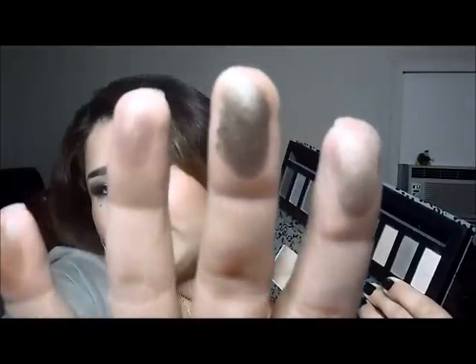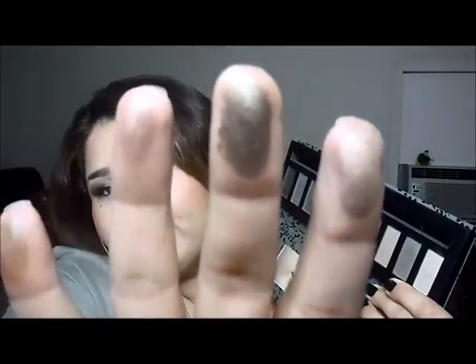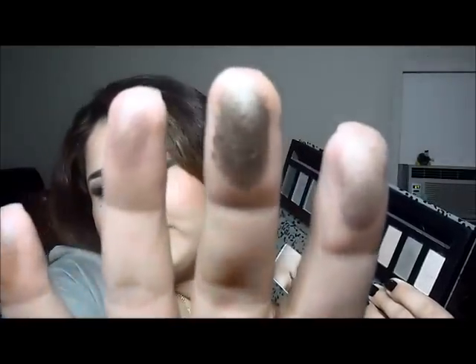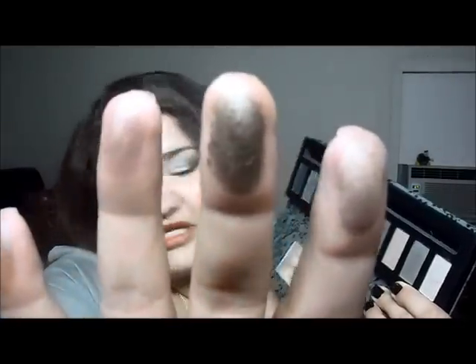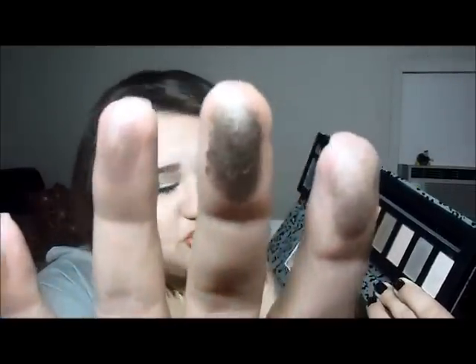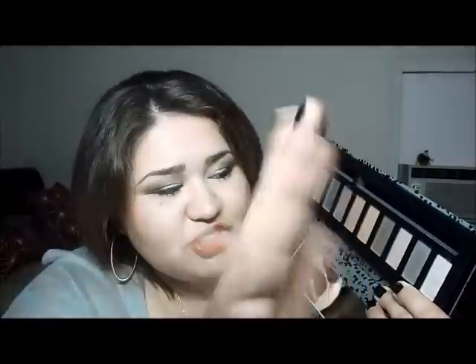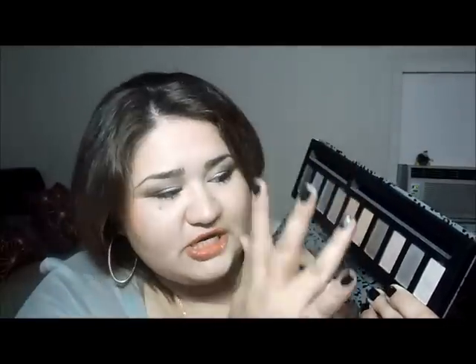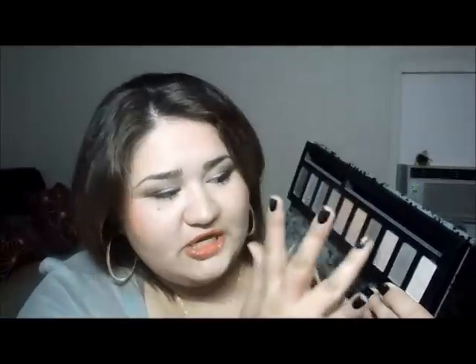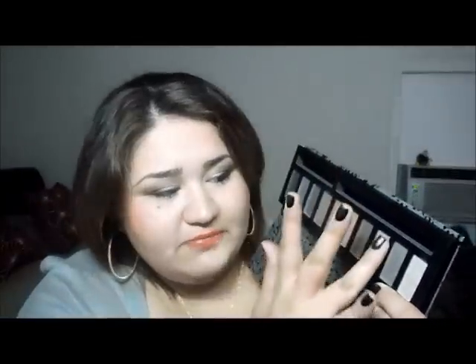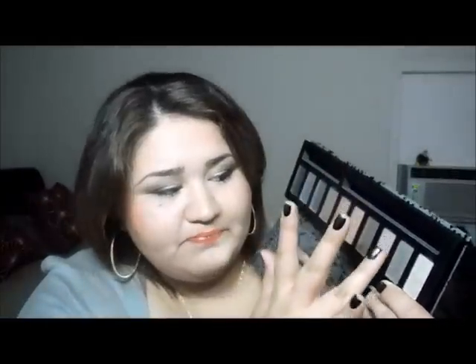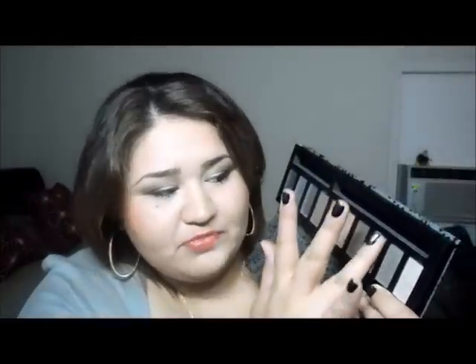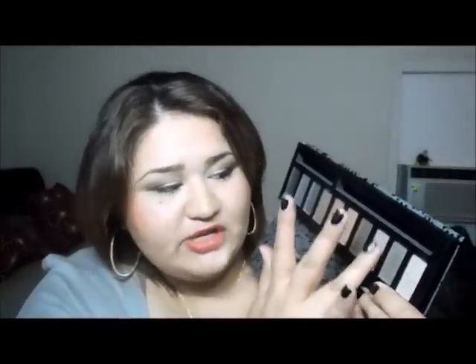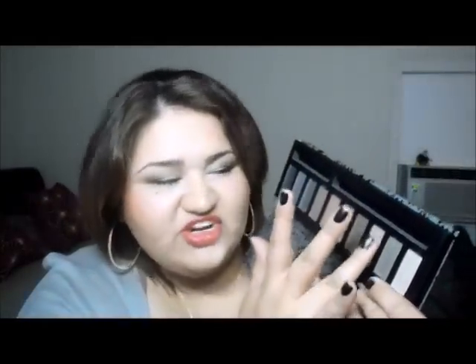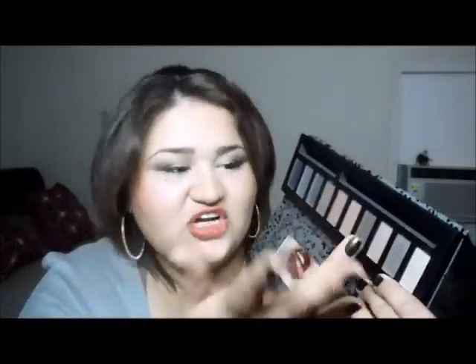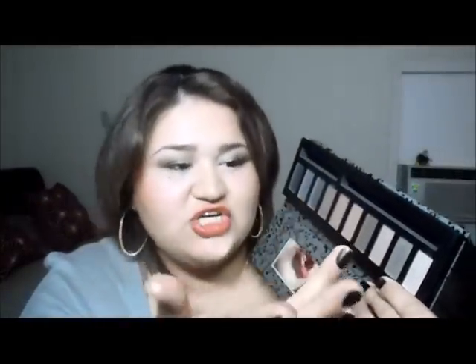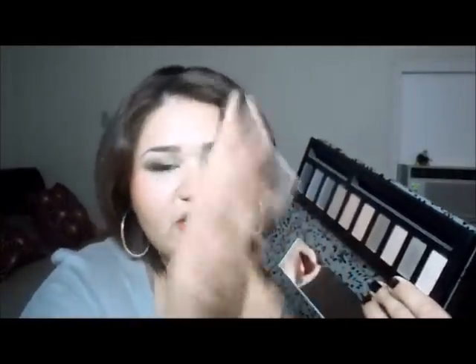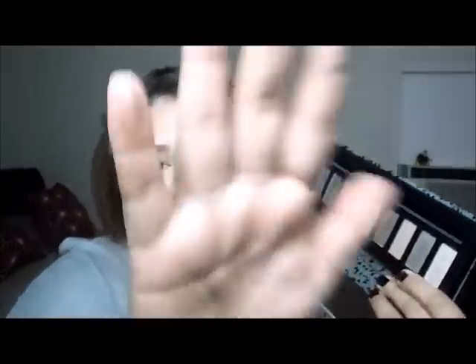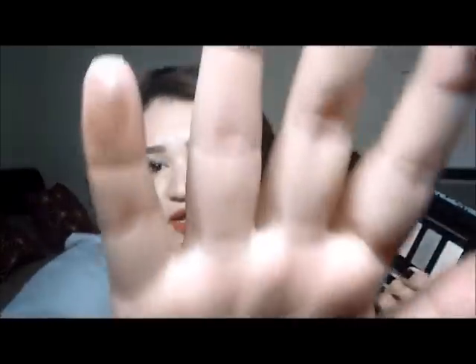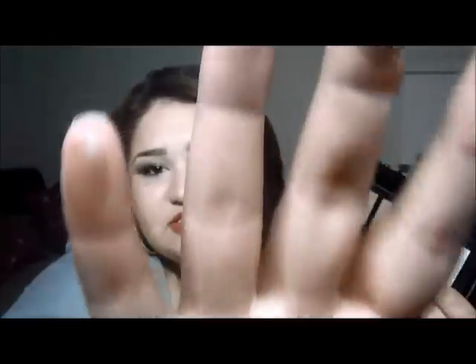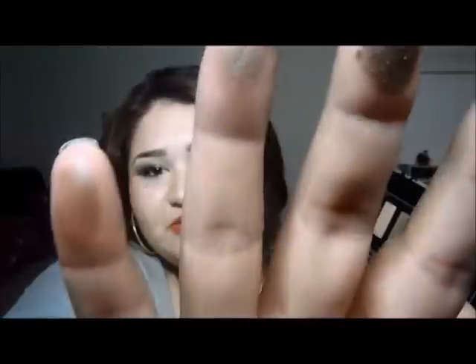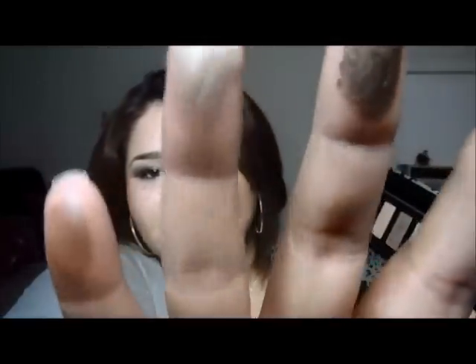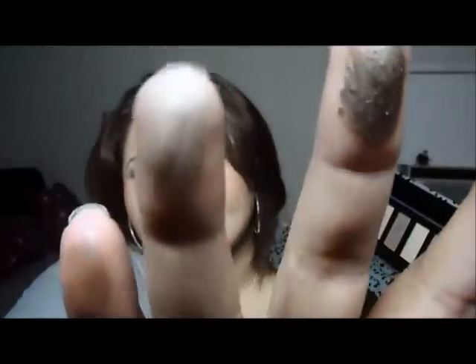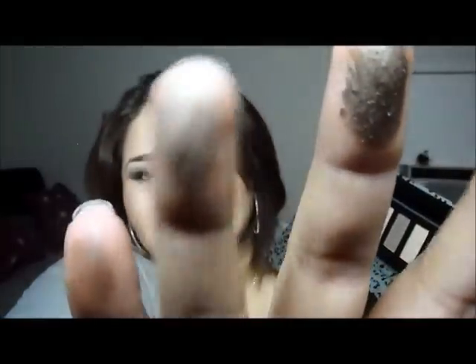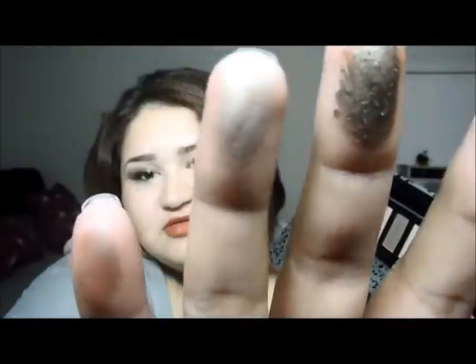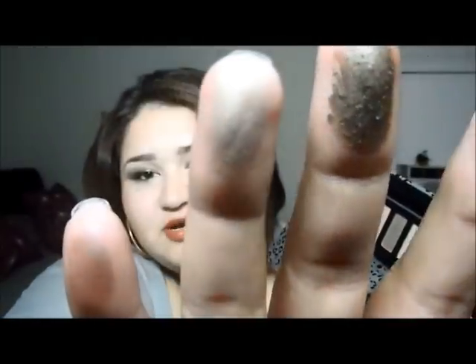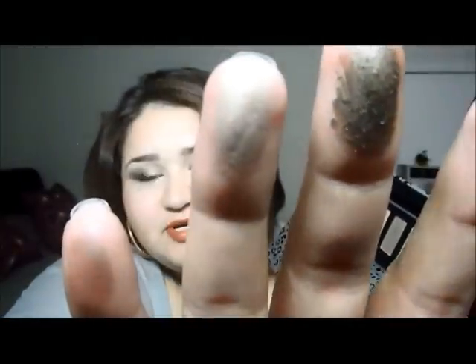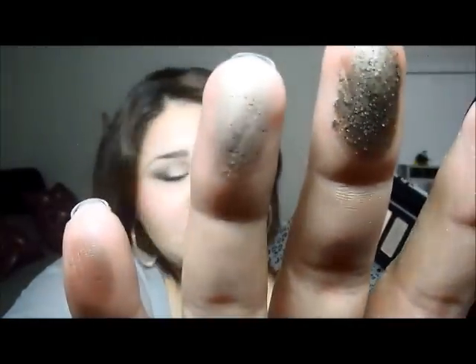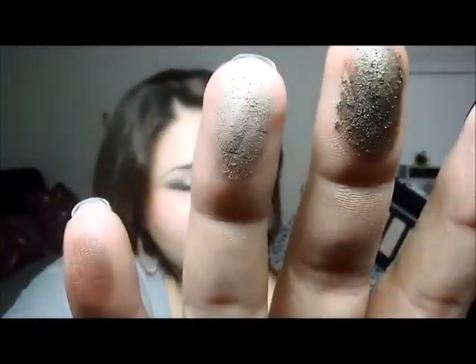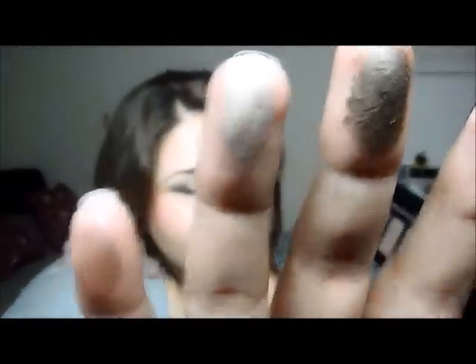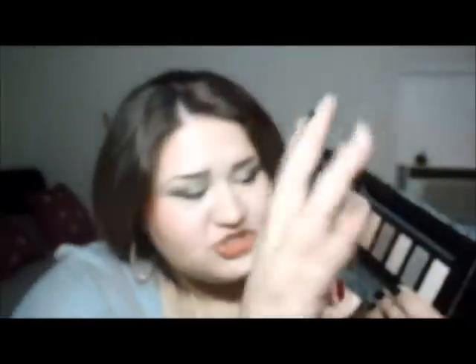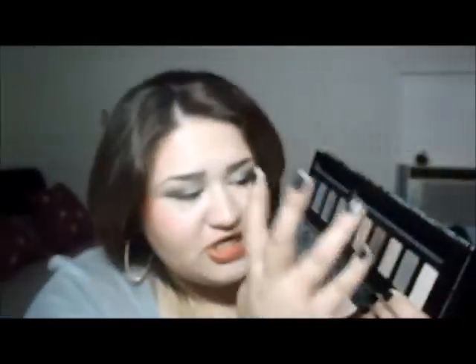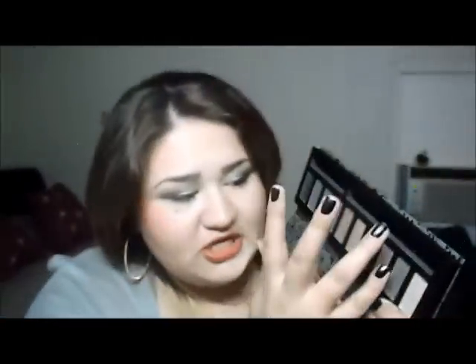Another one that's chalky. They're all chalky, guys. I'm not gonna lie — they're all chalky.